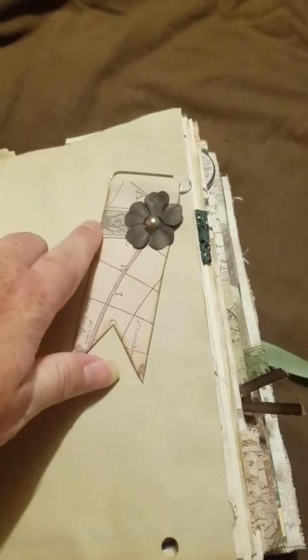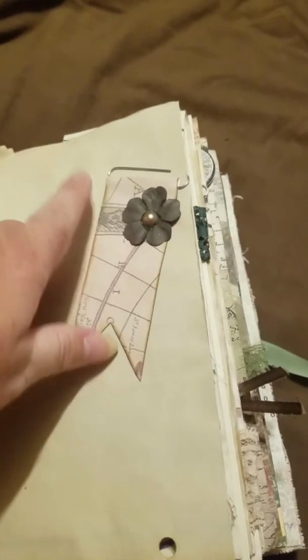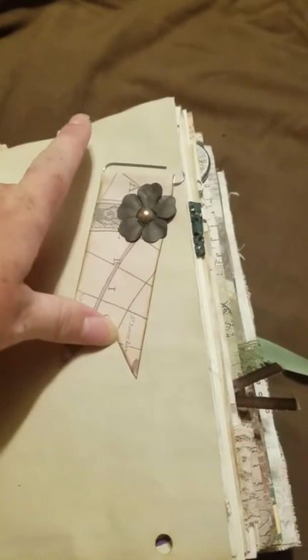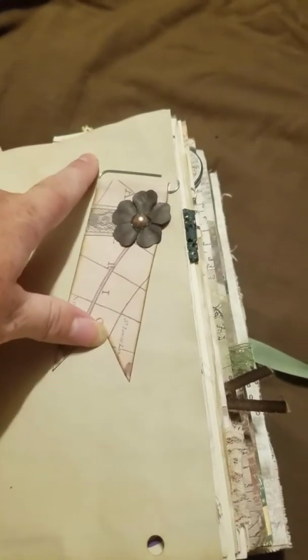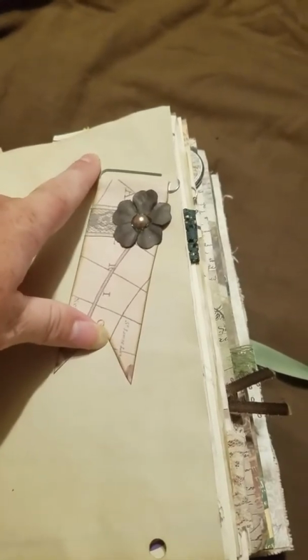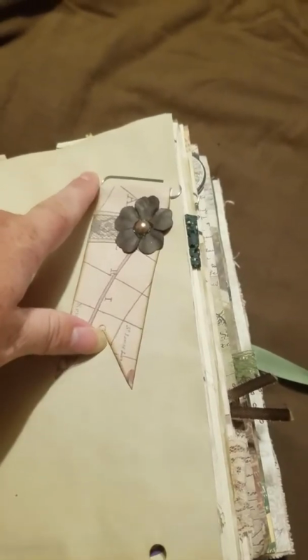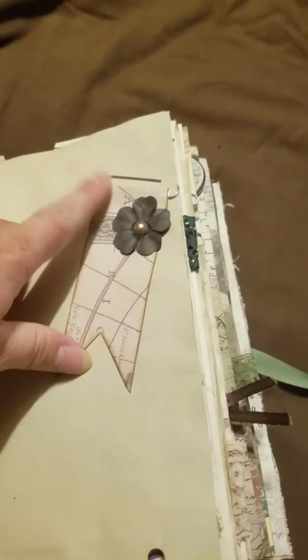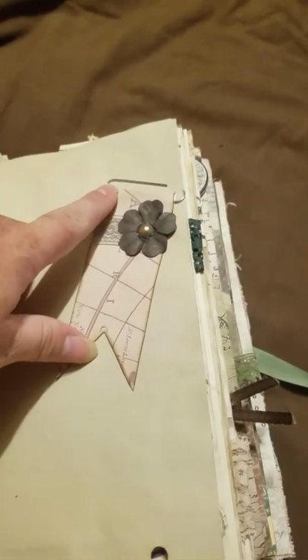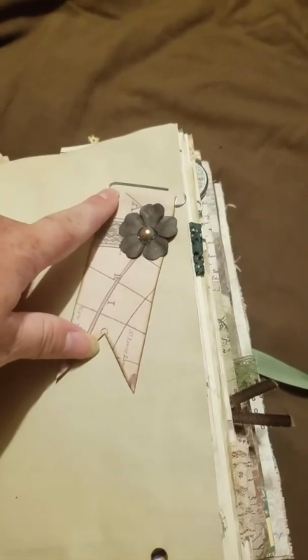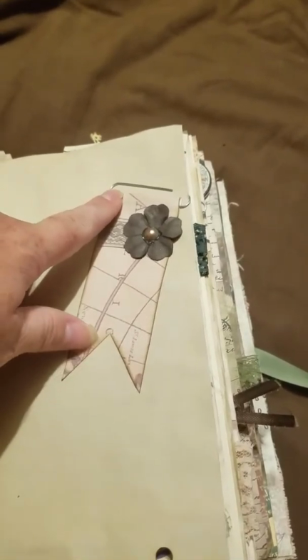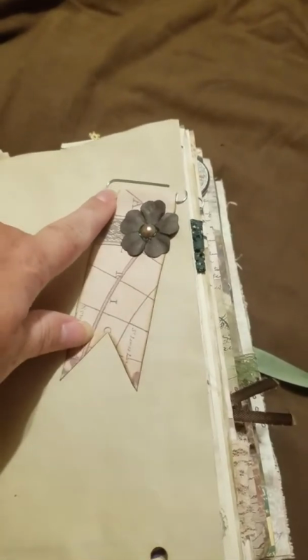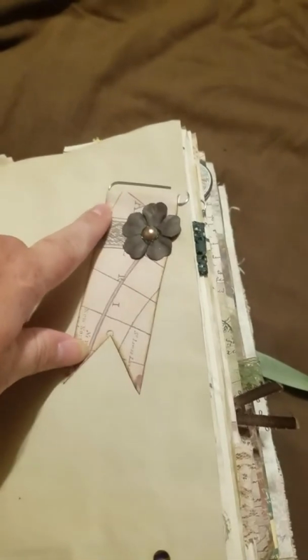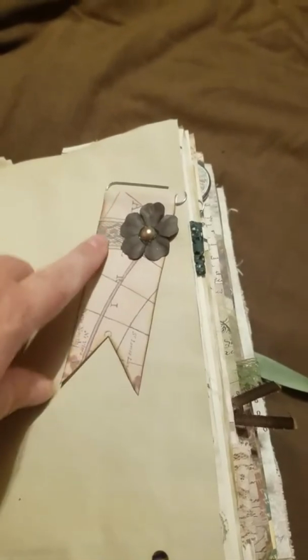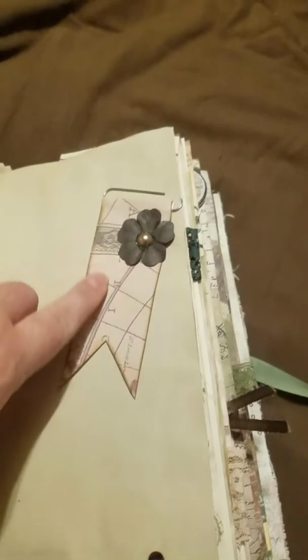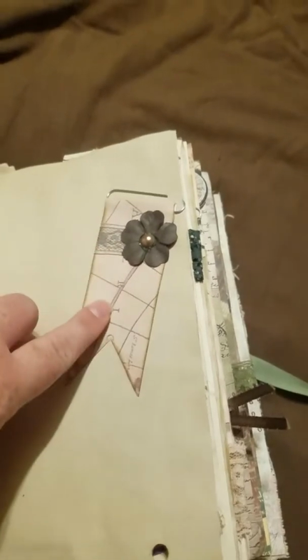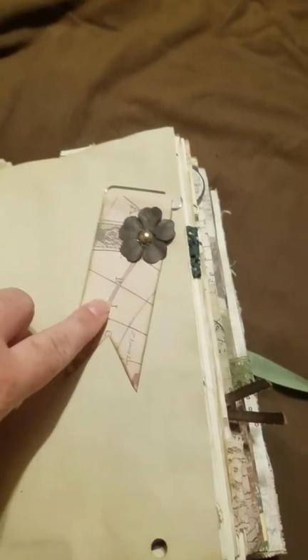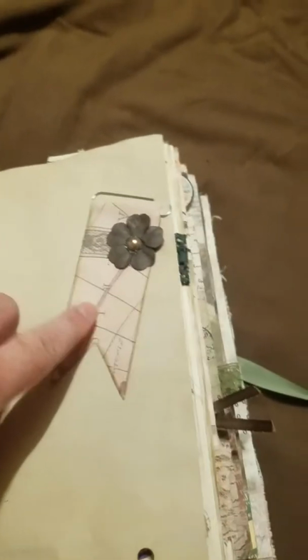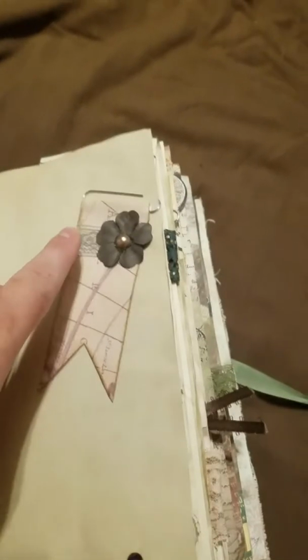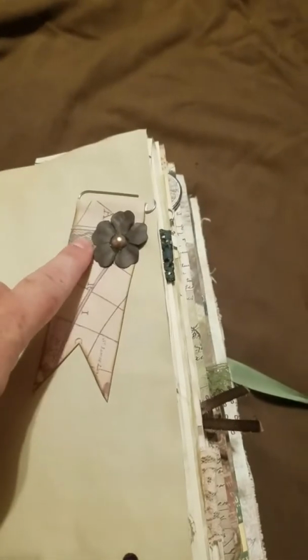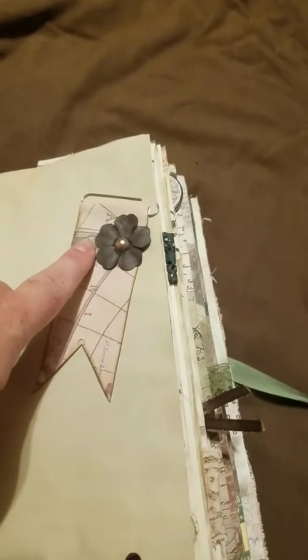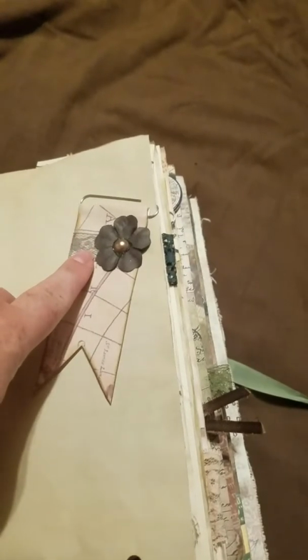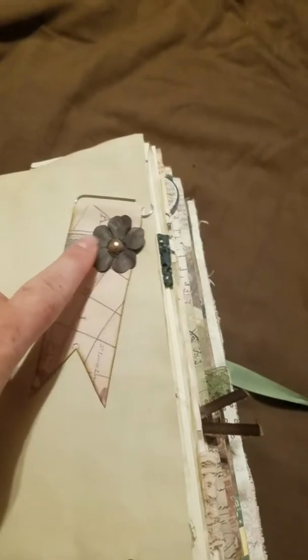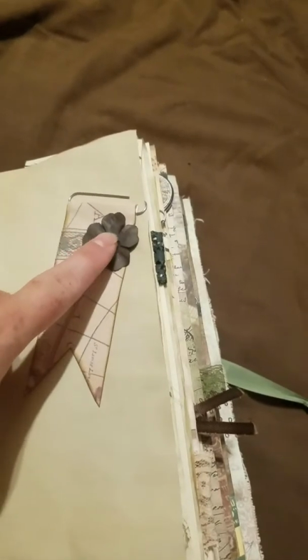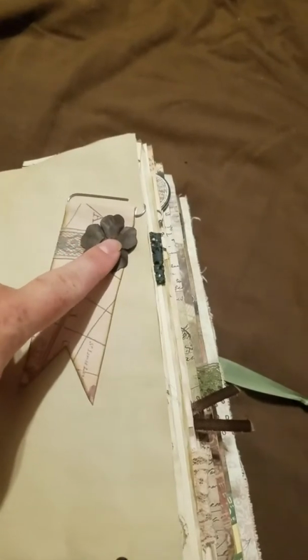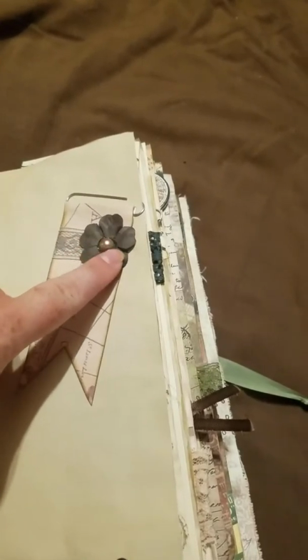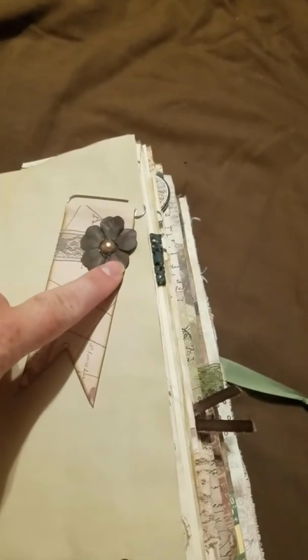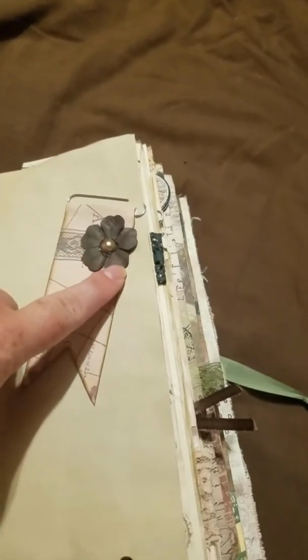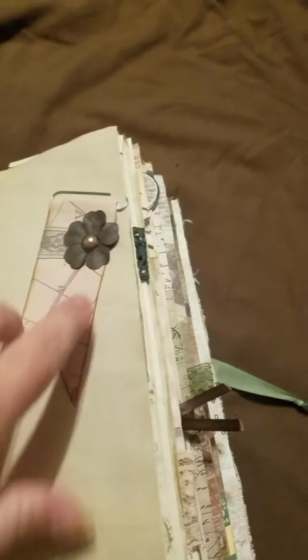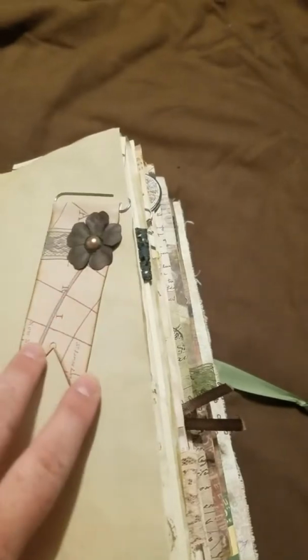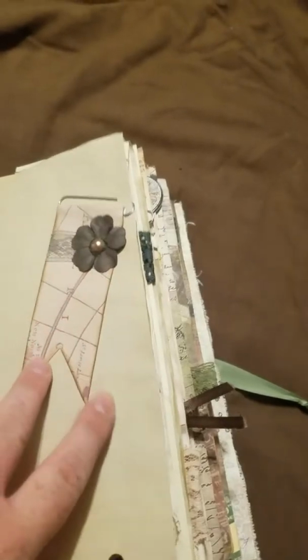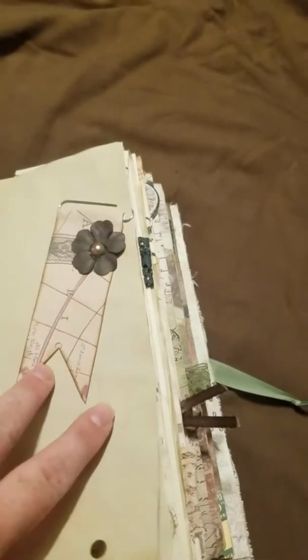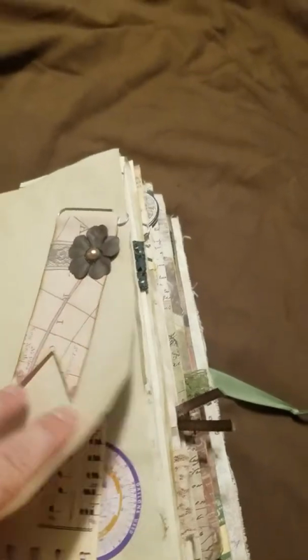Another decorated paper clip, some of that map page, lace, fabric, and a flat back pearl.